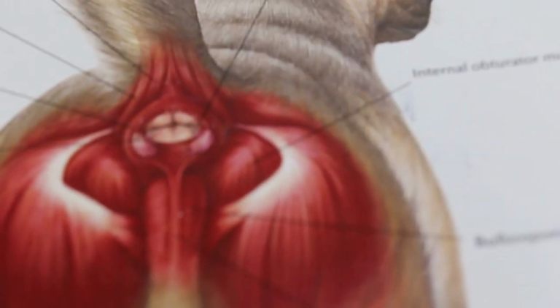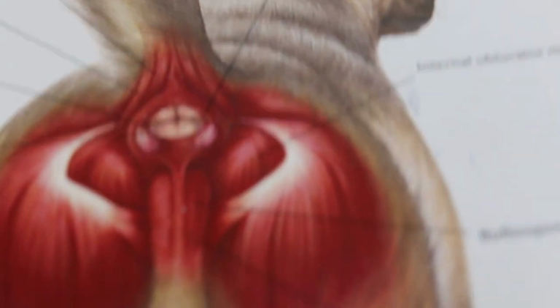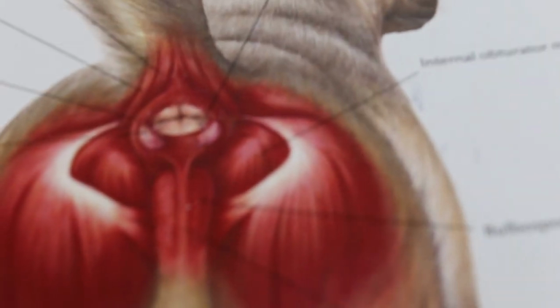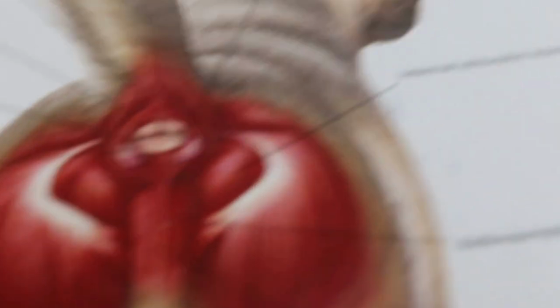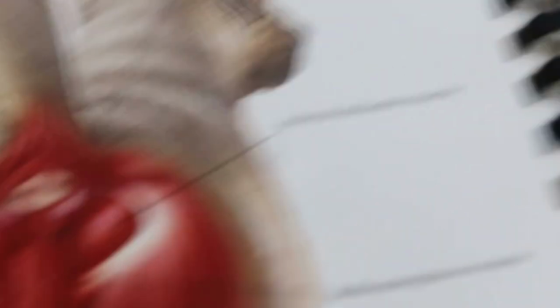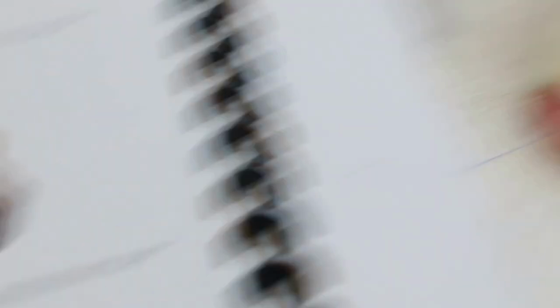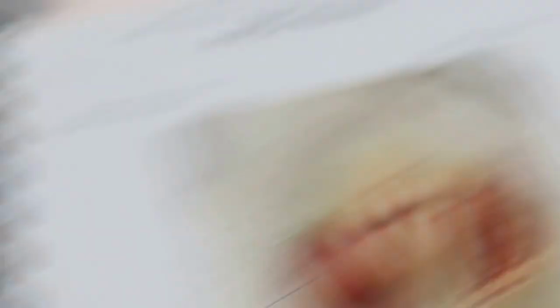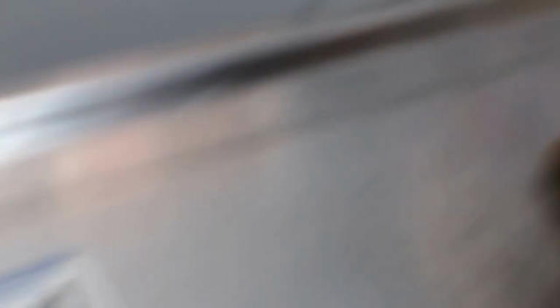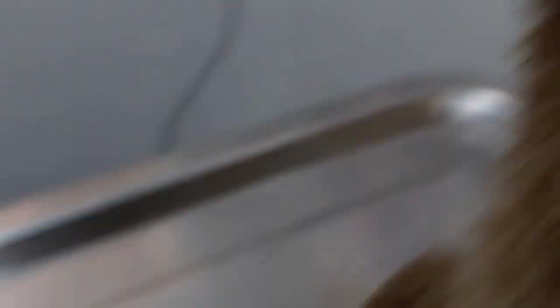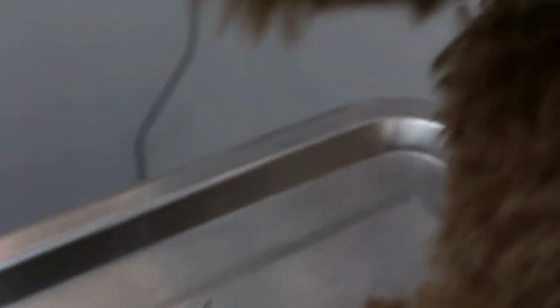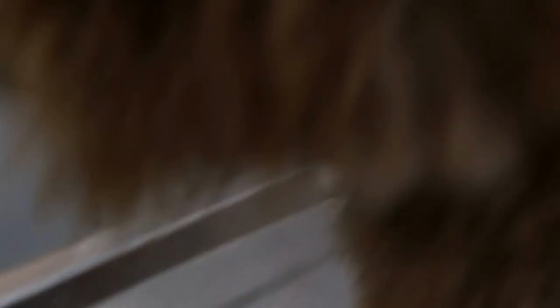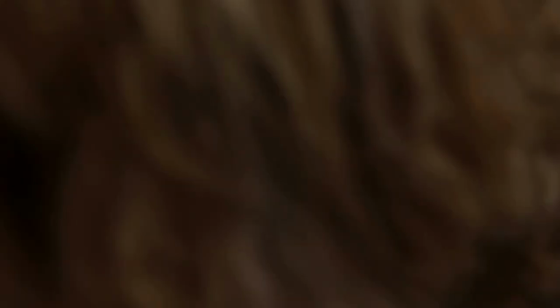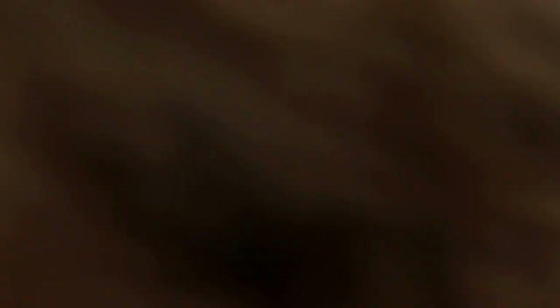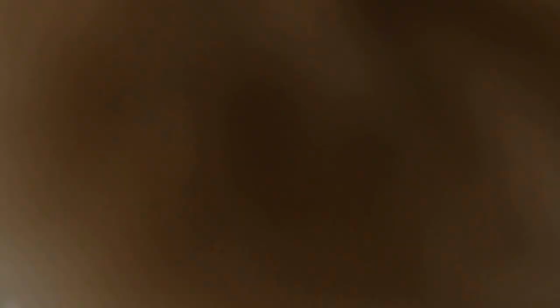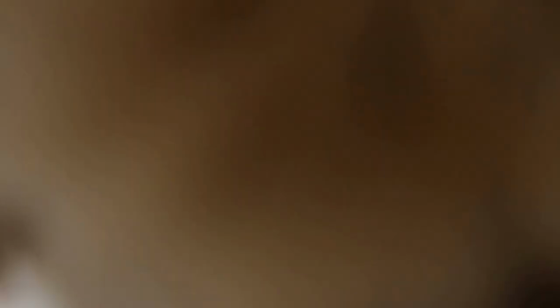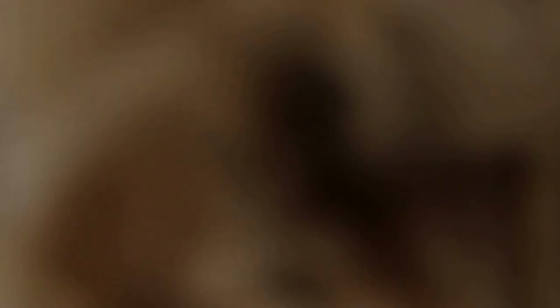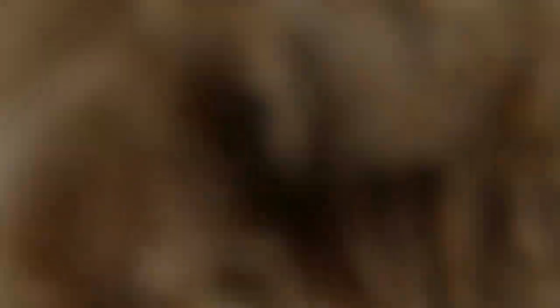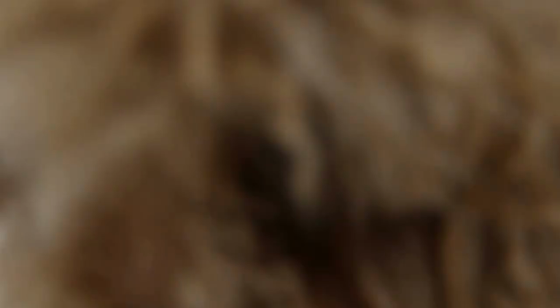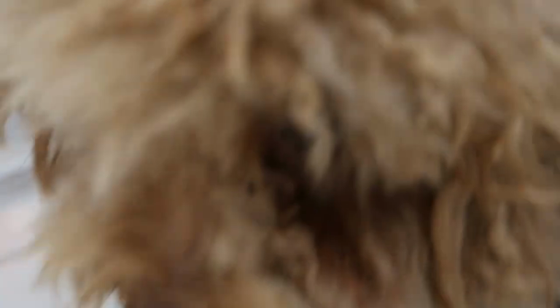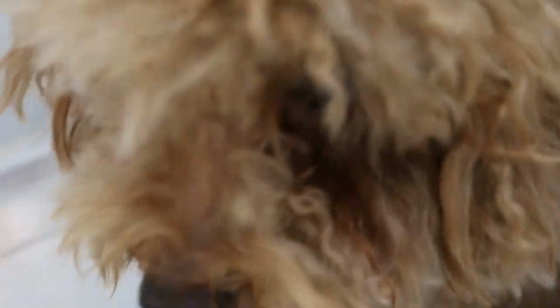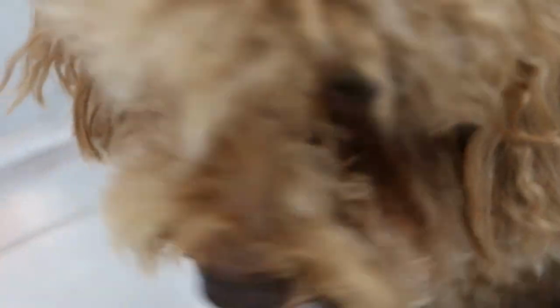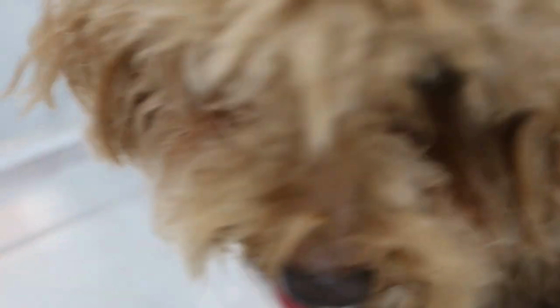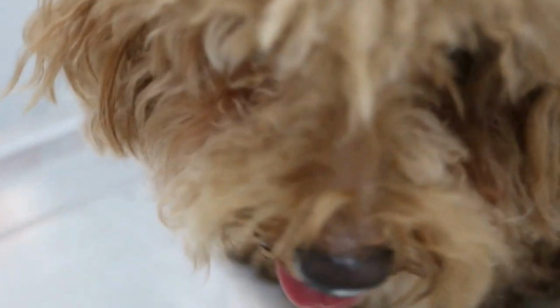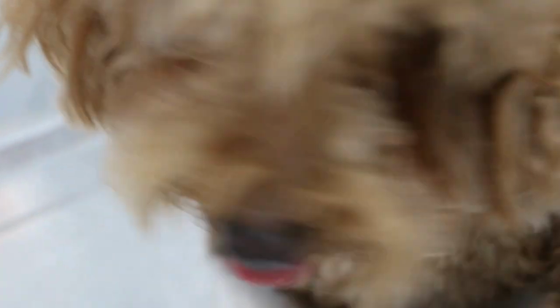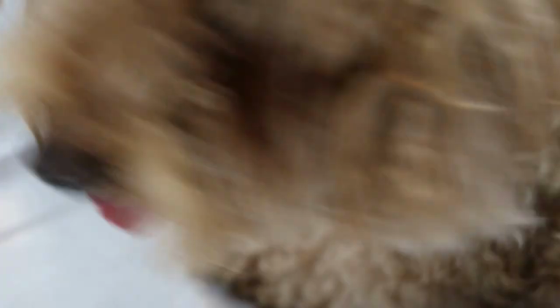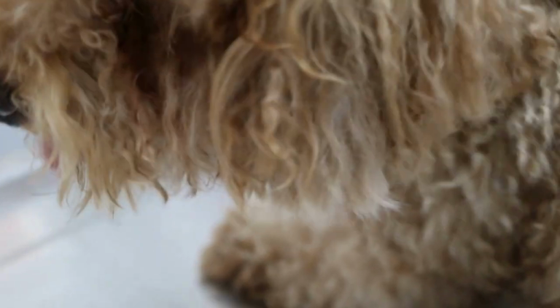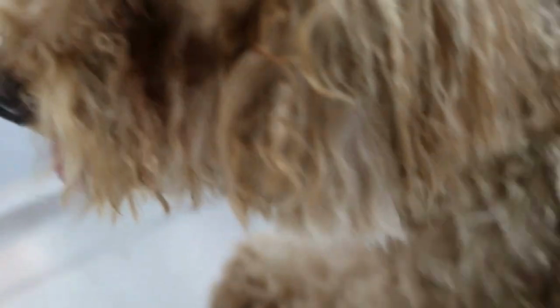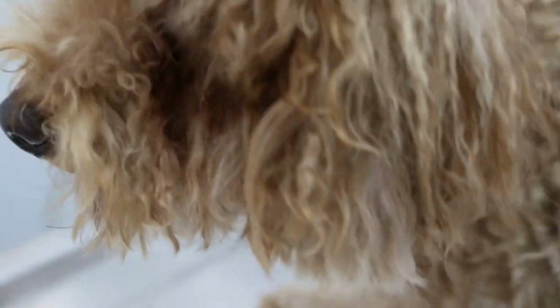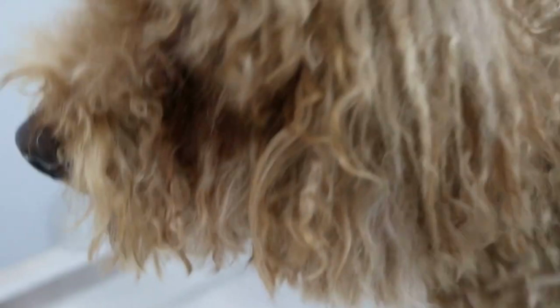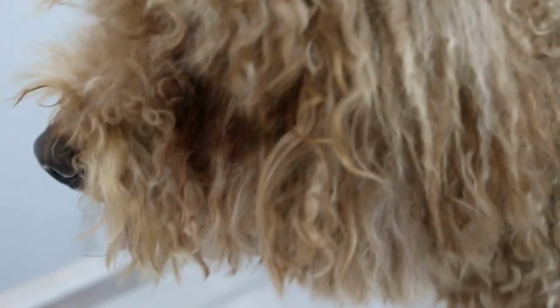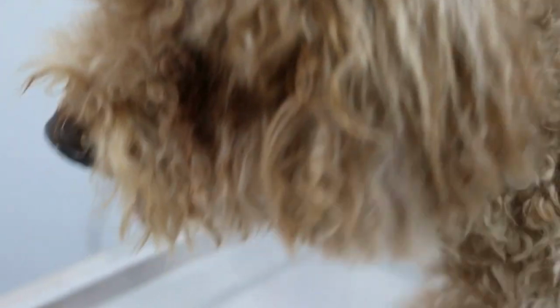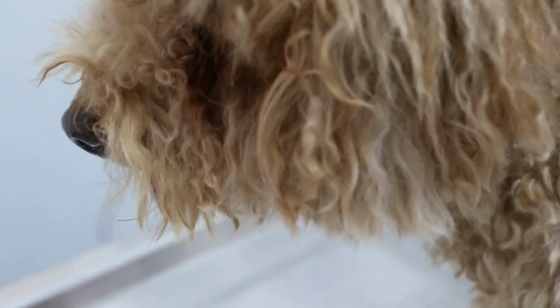So this is anal sacculitis in this Poodle, two and a half years old. It's quite a common problem in Singaporean dogs.